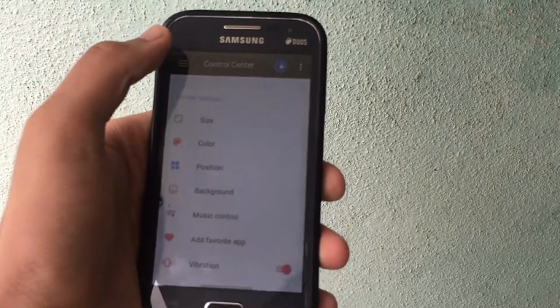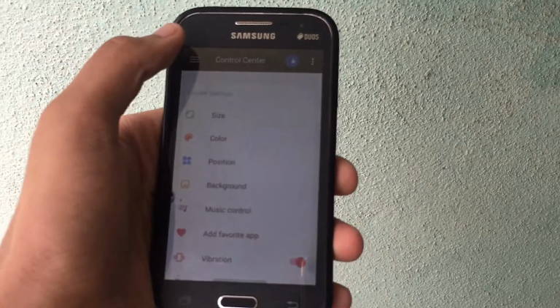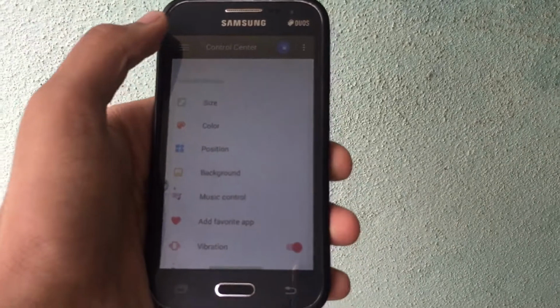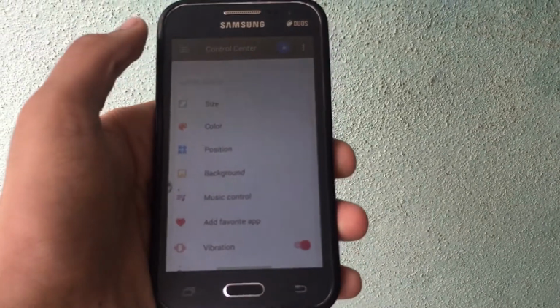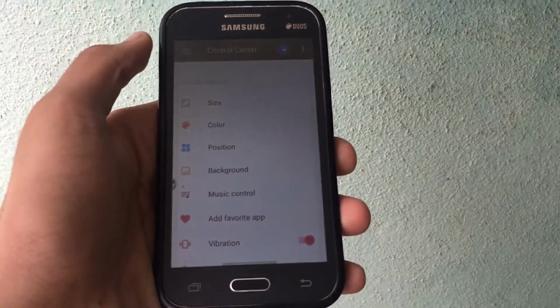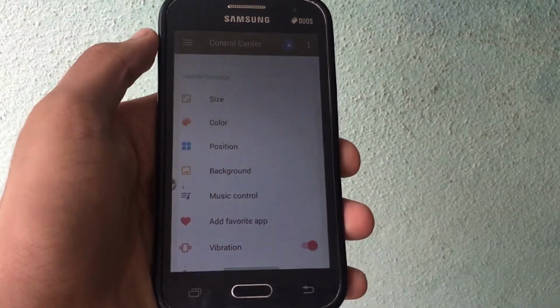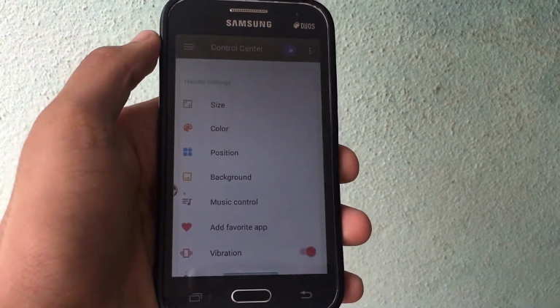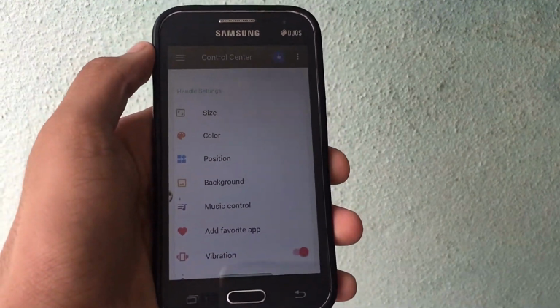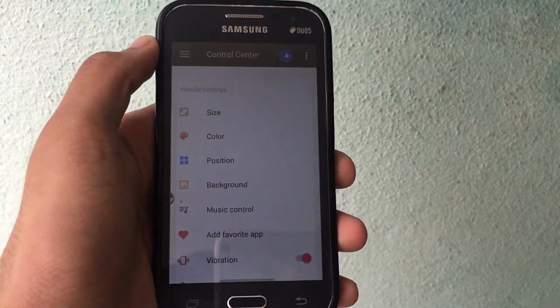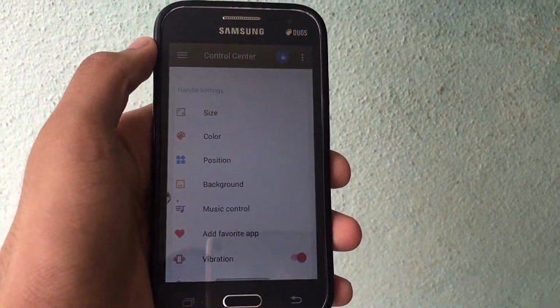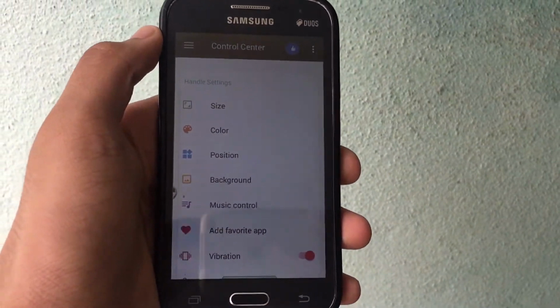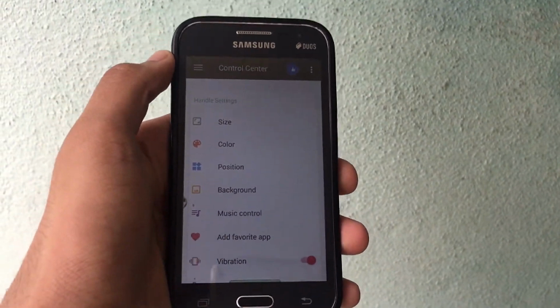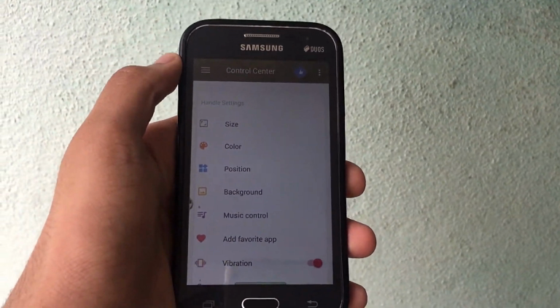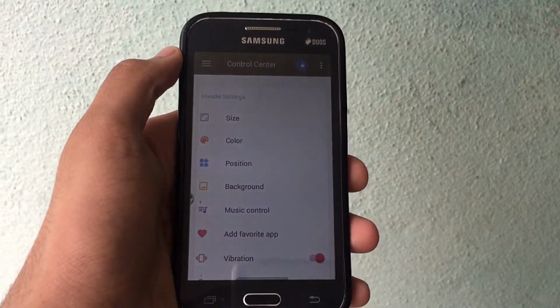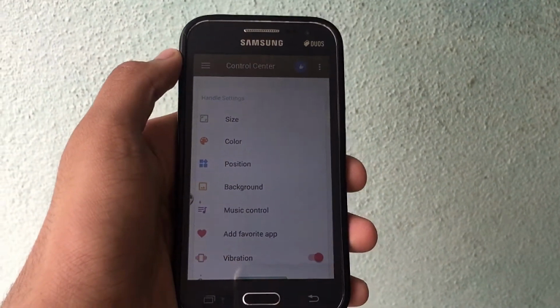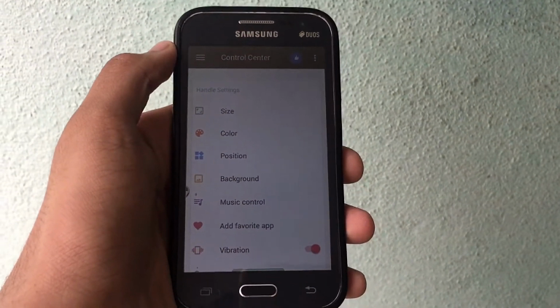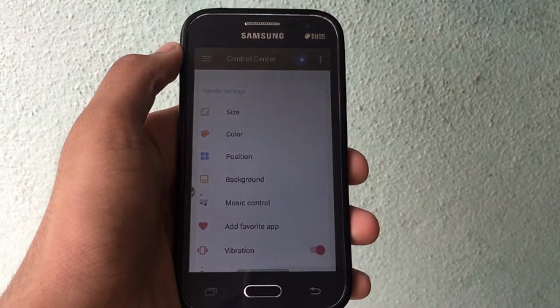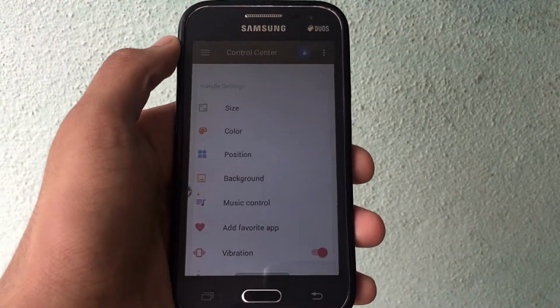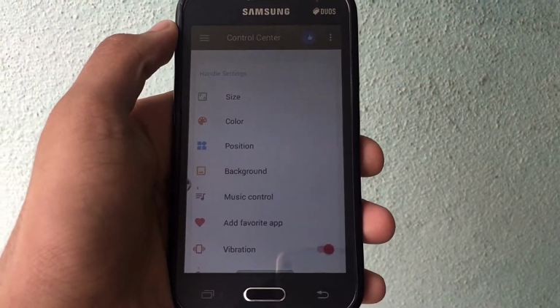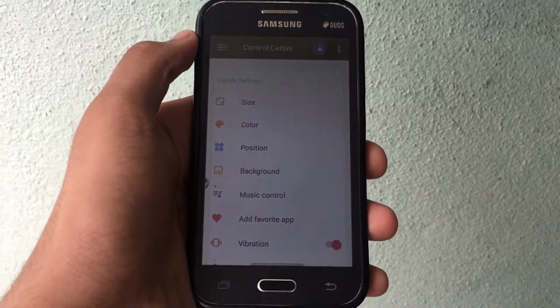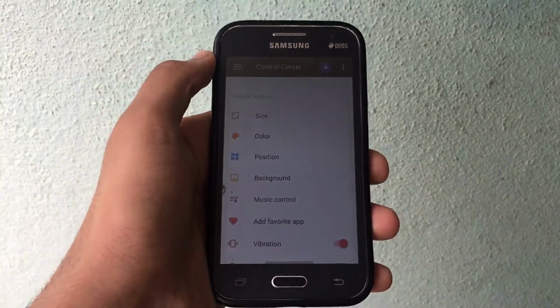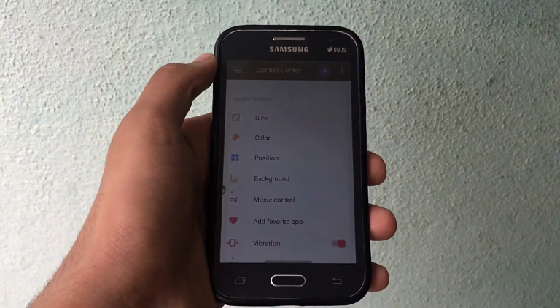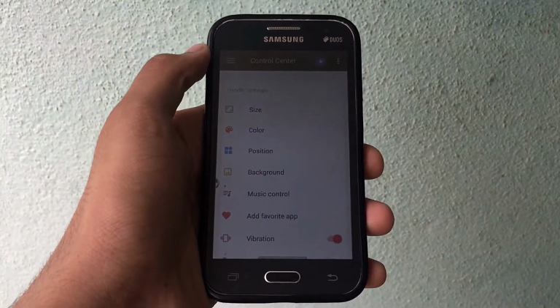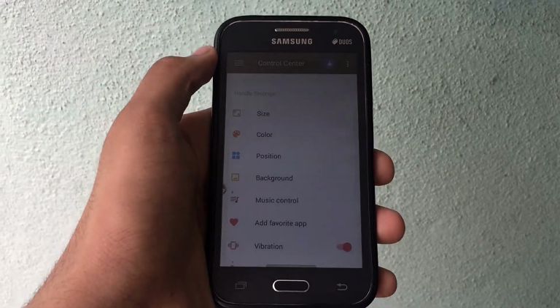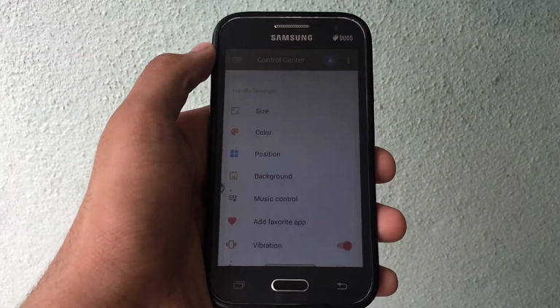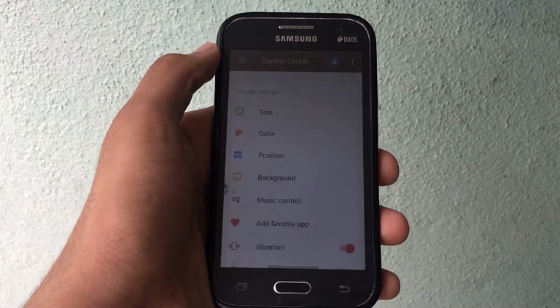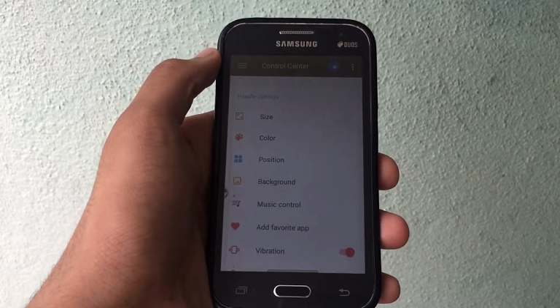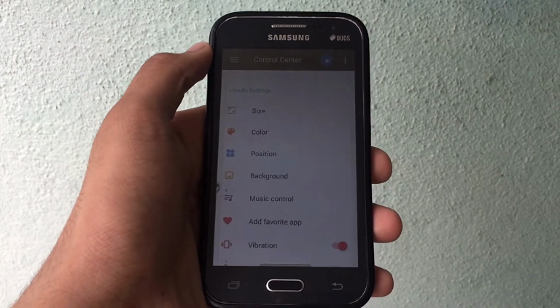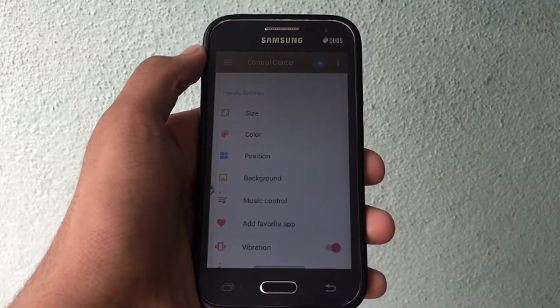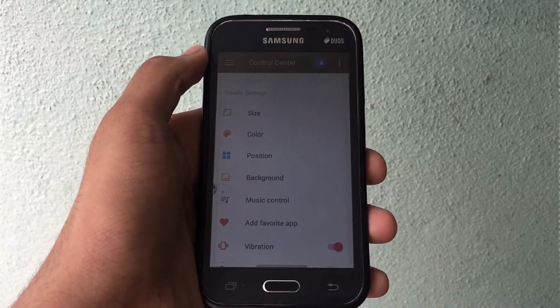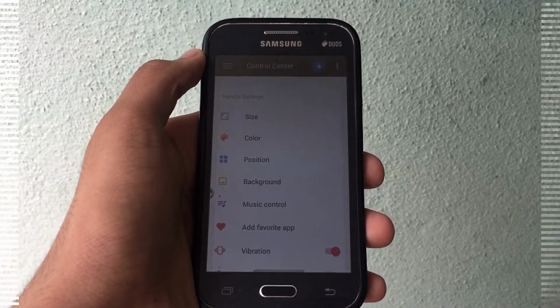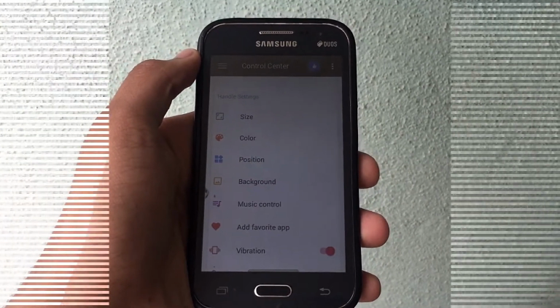The downside of this is there are a lot of ads that you get via this application. But considering it's a free app, I would say it is good in my opinion.